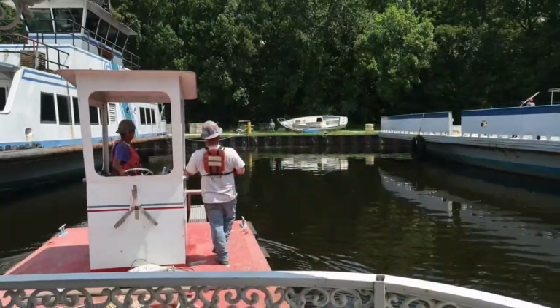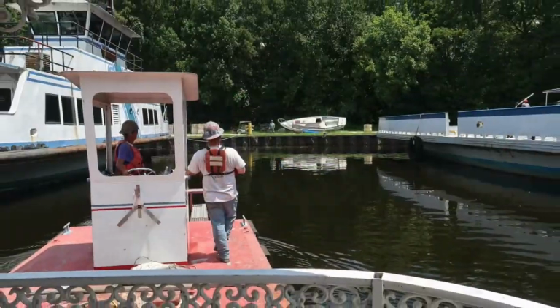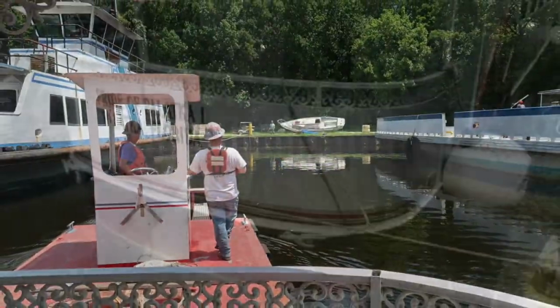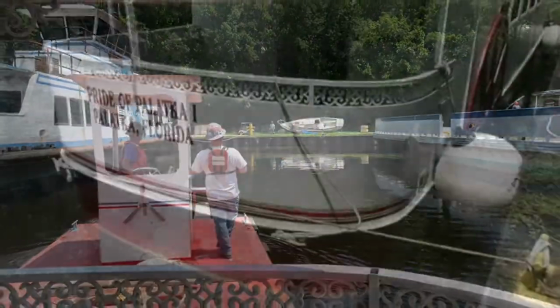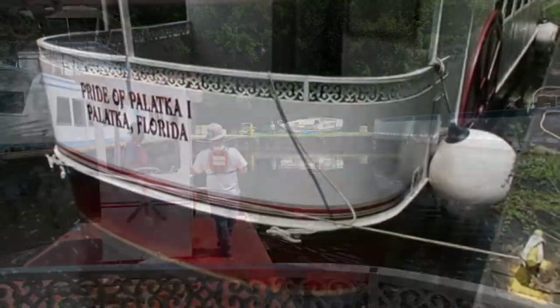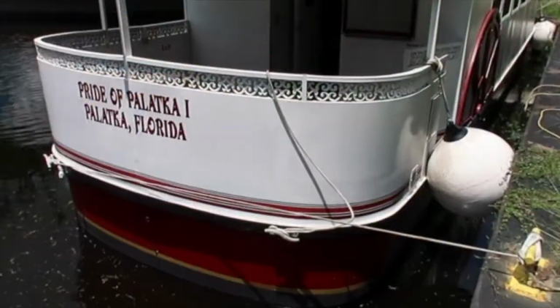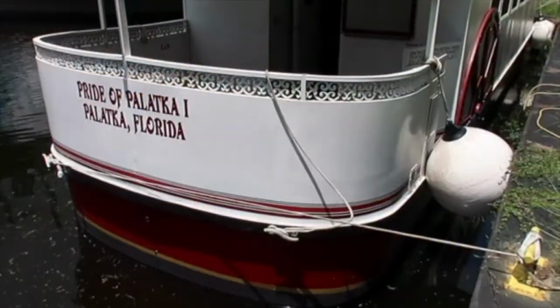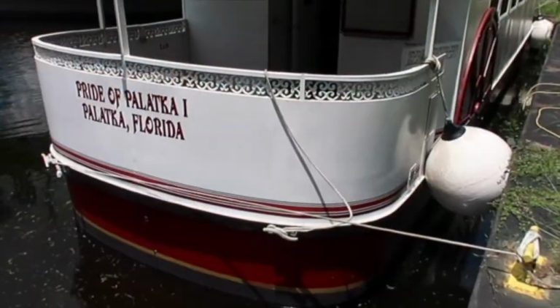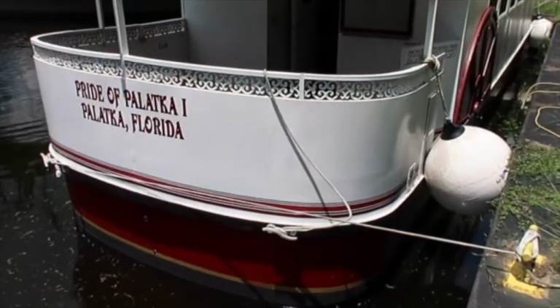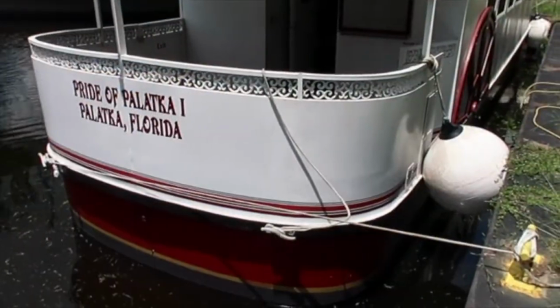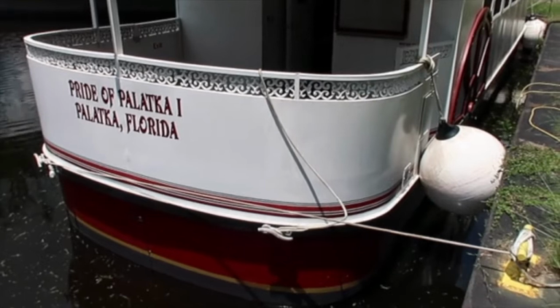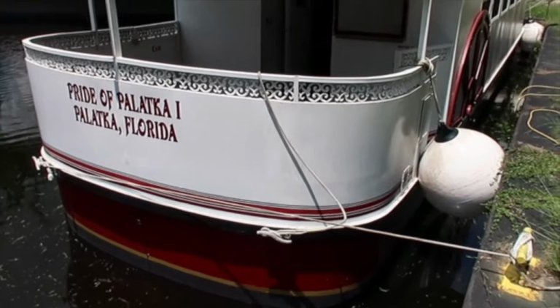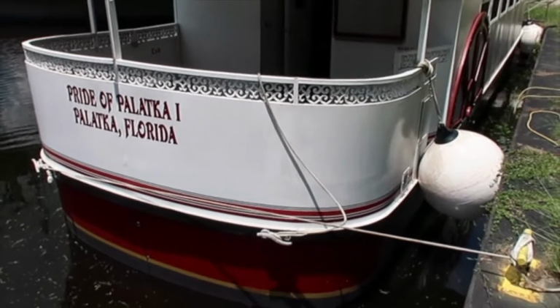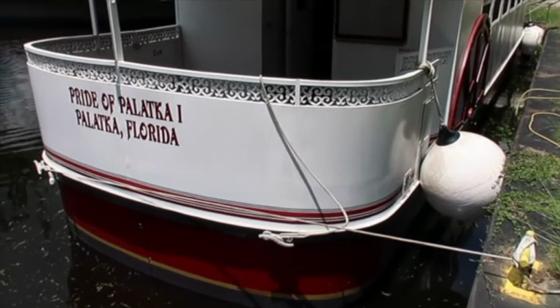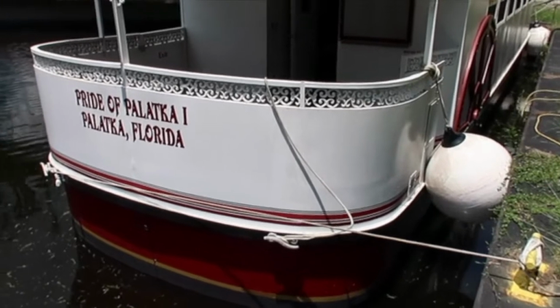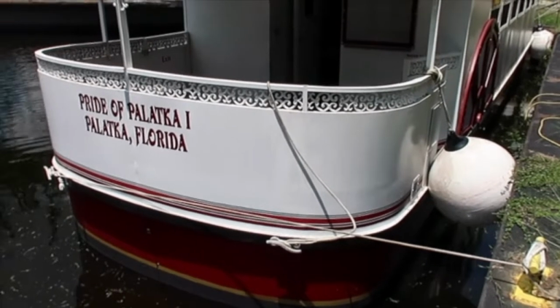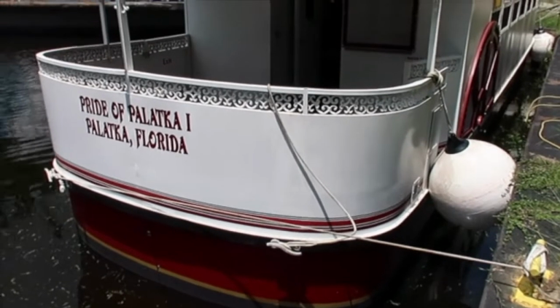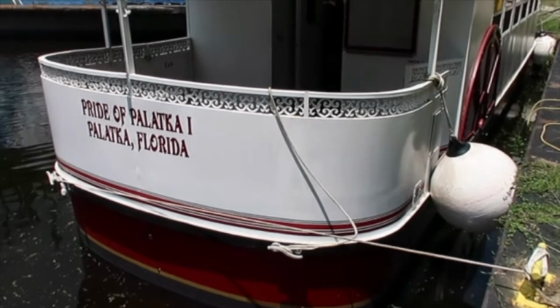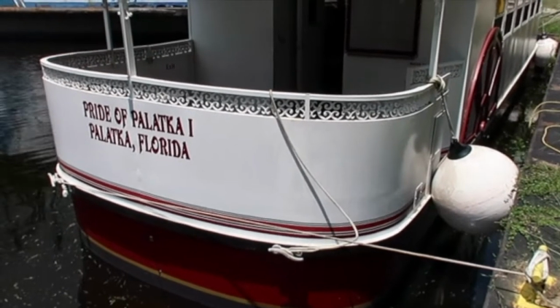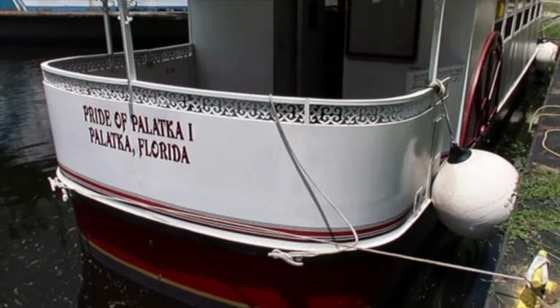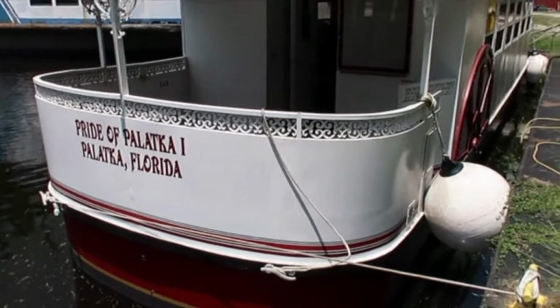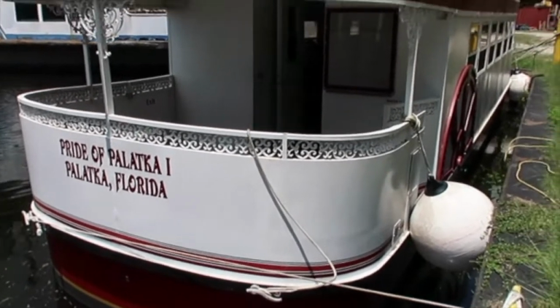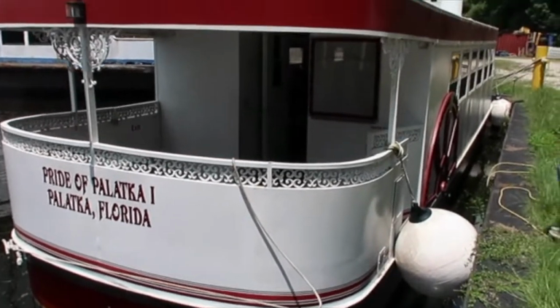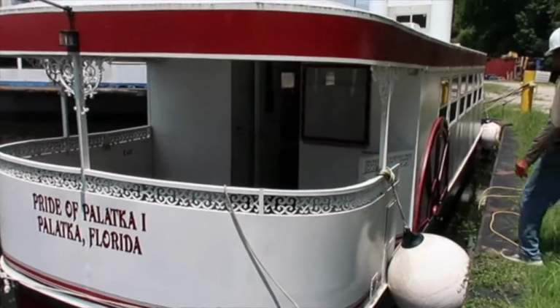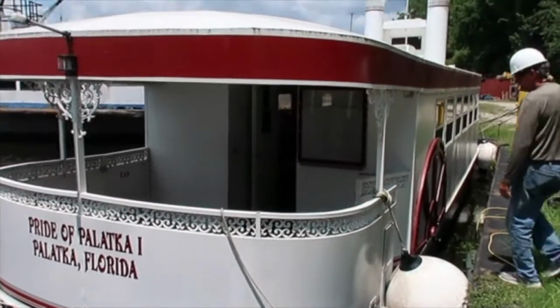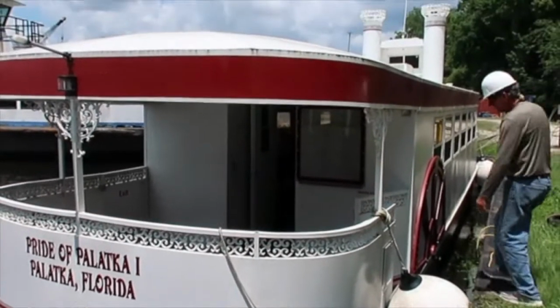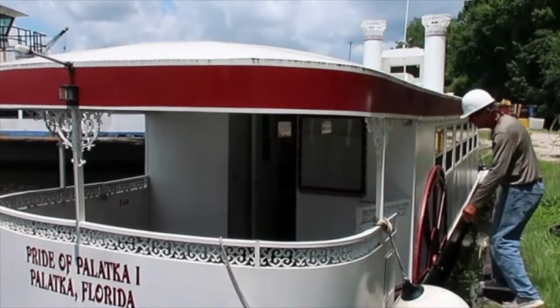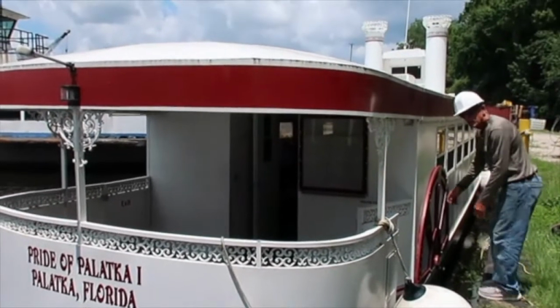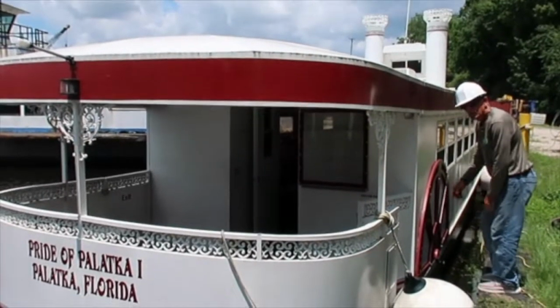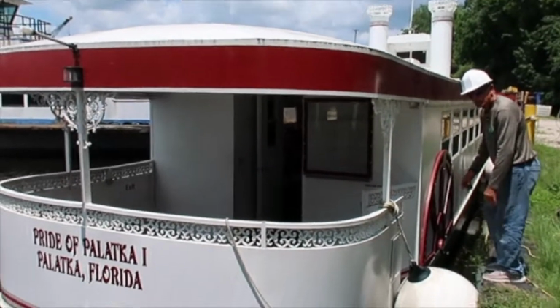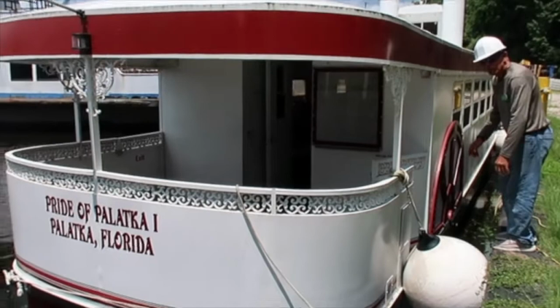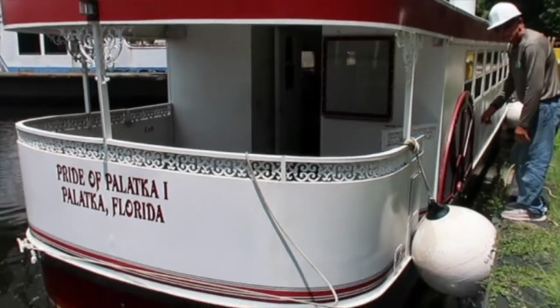So this is a fiberglass hull. It was an electric boat, and then the aluminum superstructure was added.